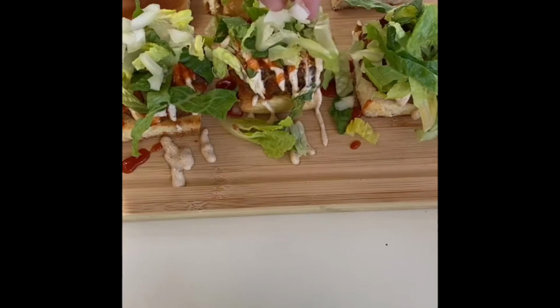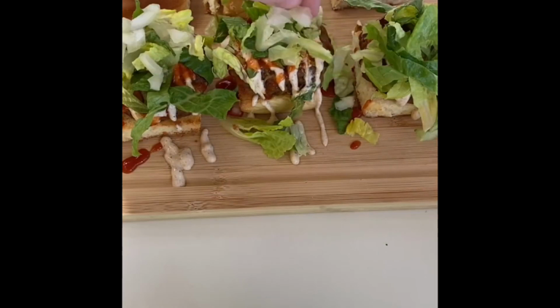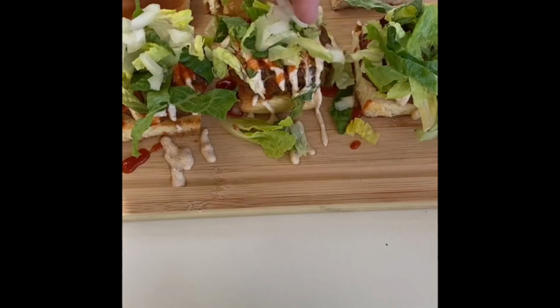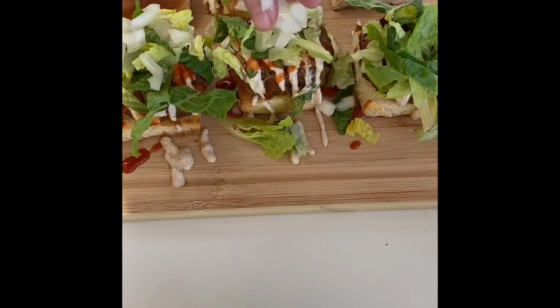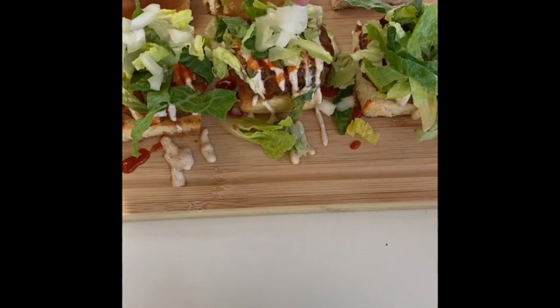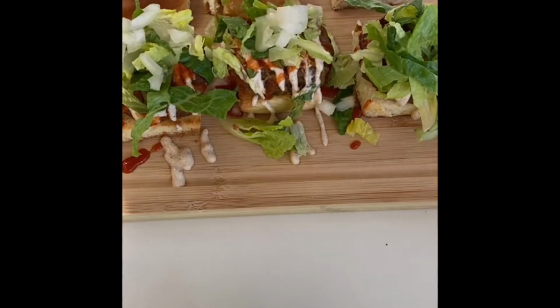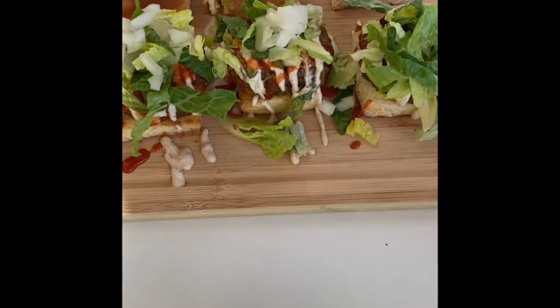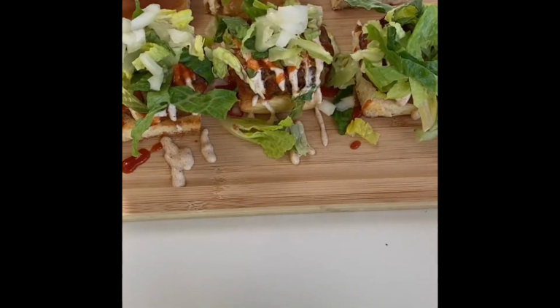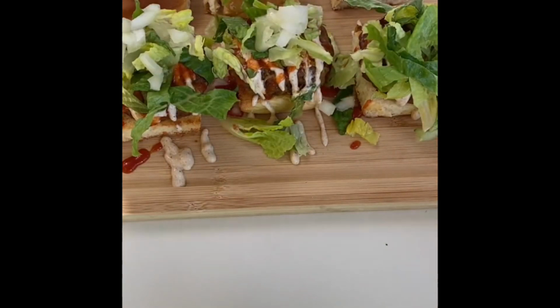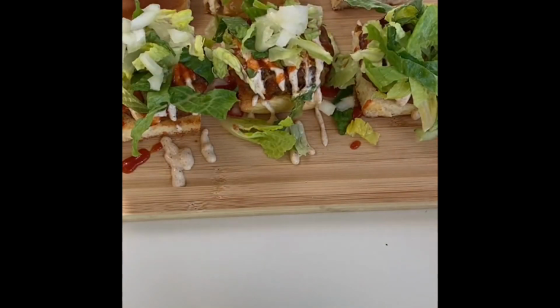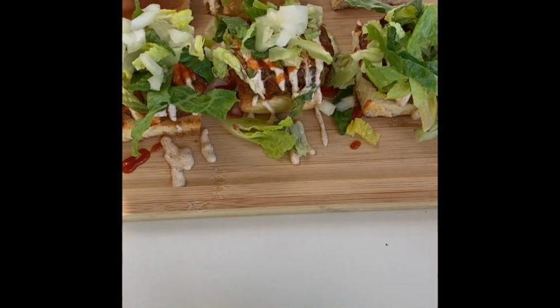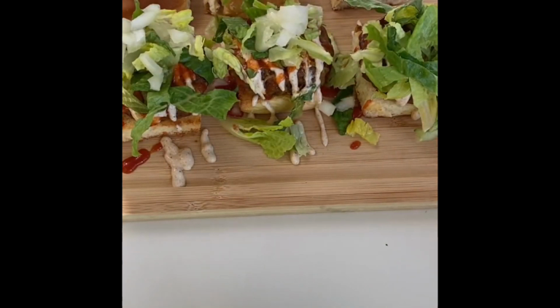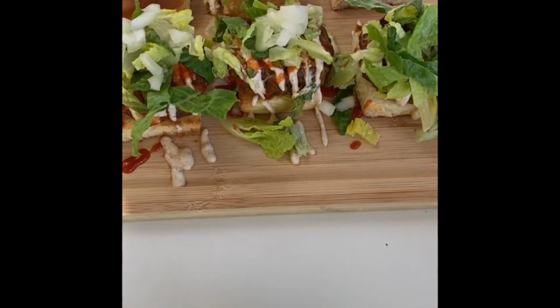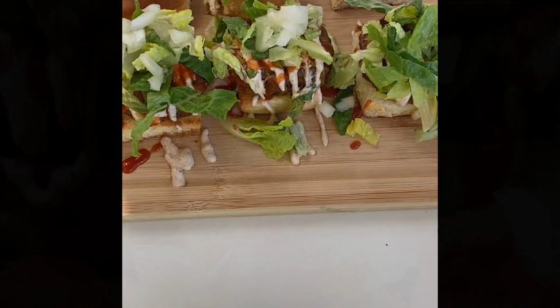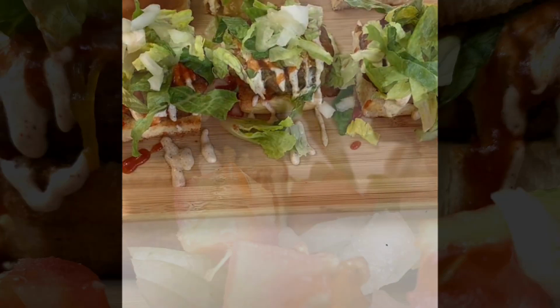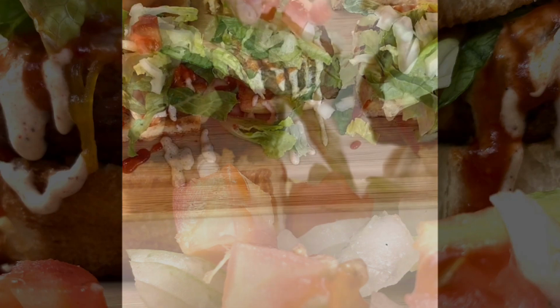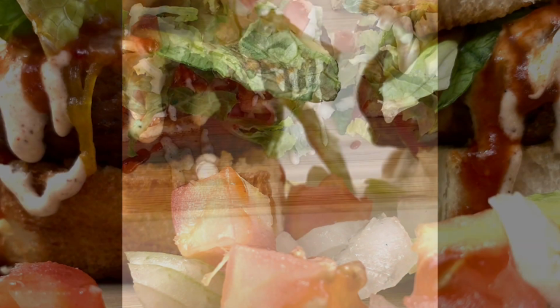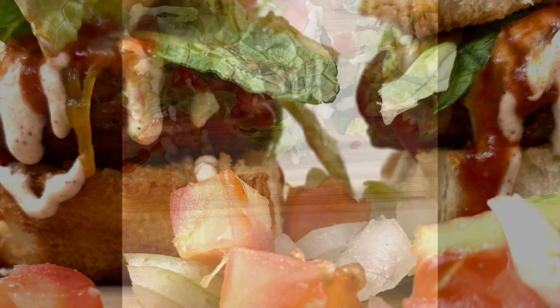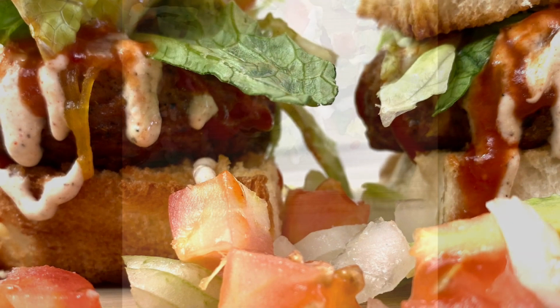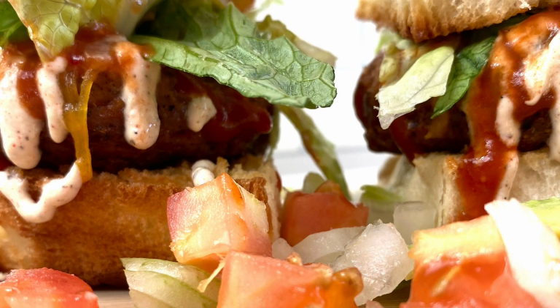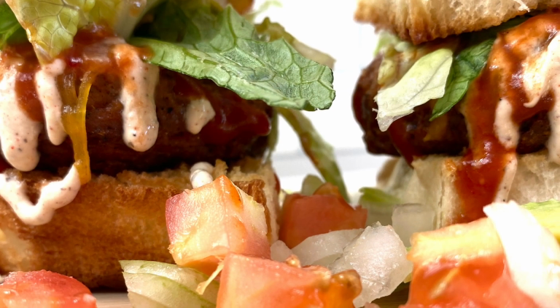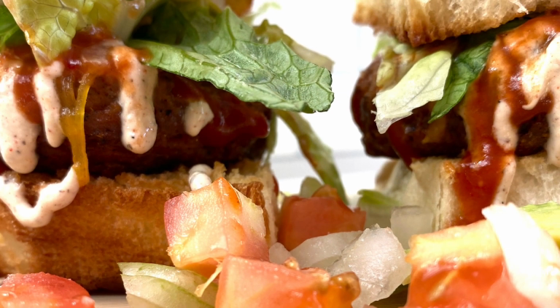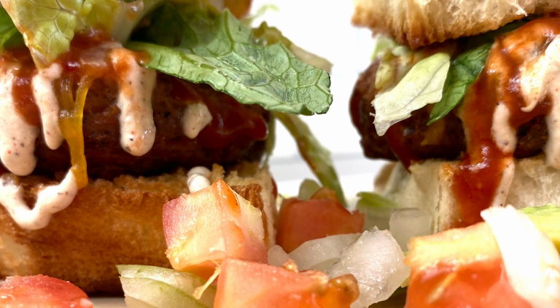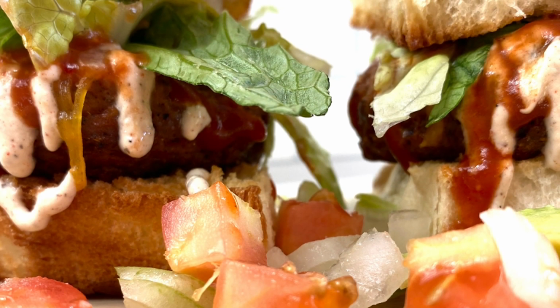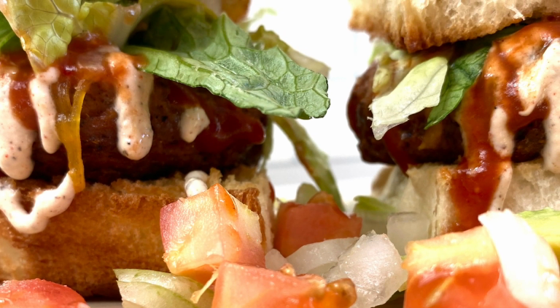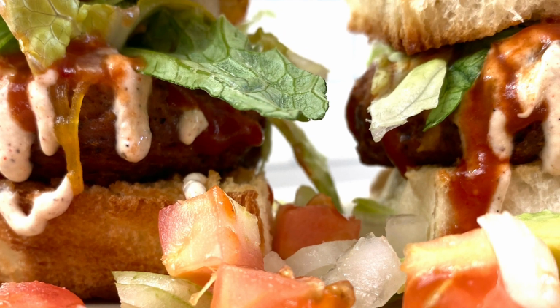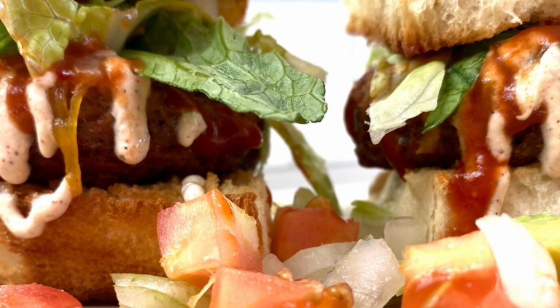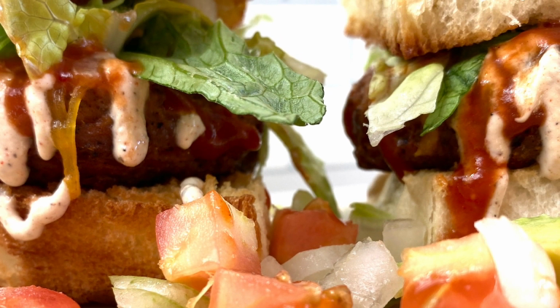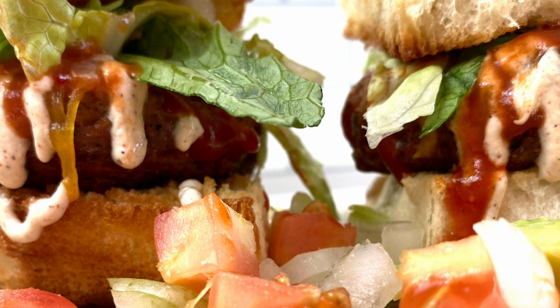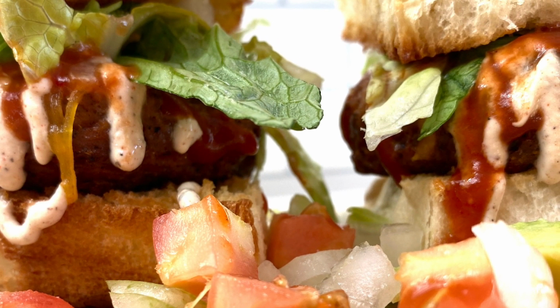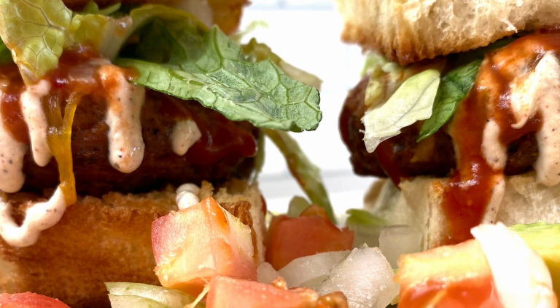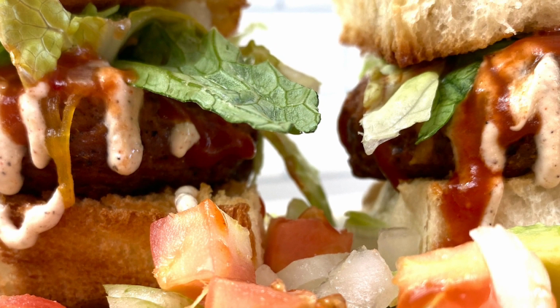And enjoy these with your favorite football team! Thank you.